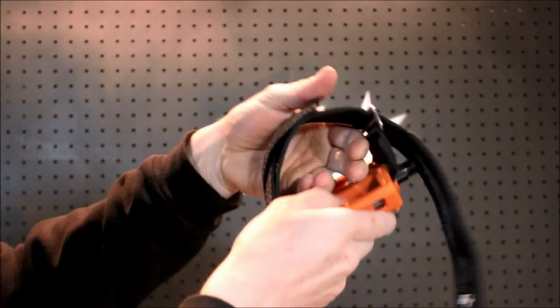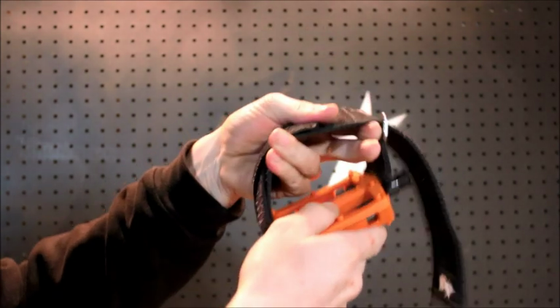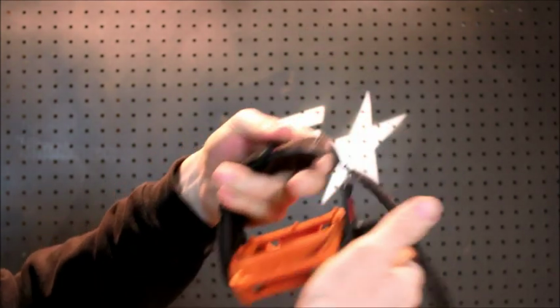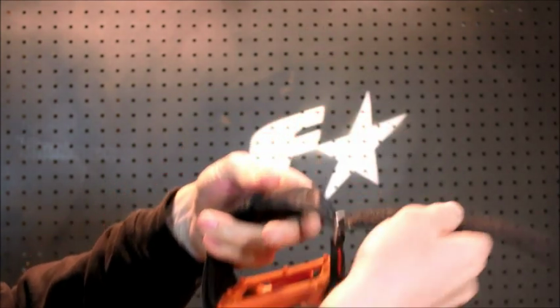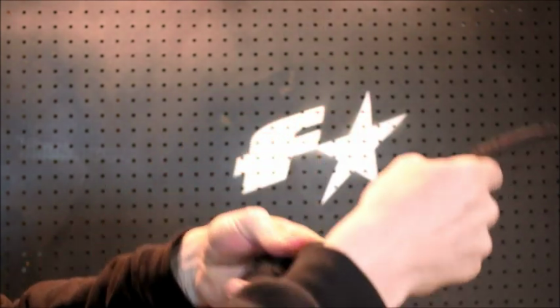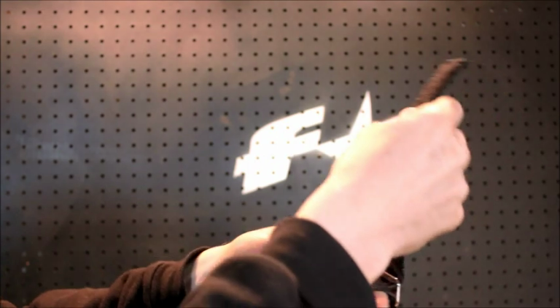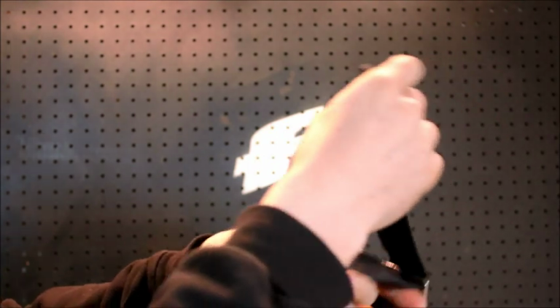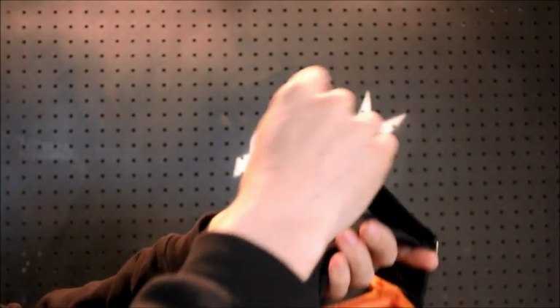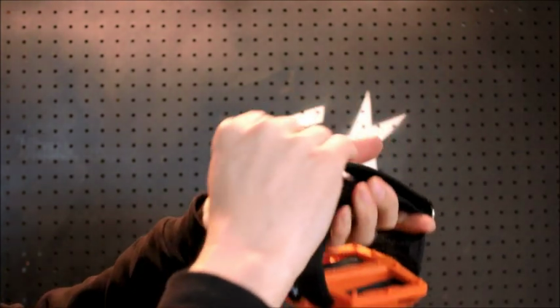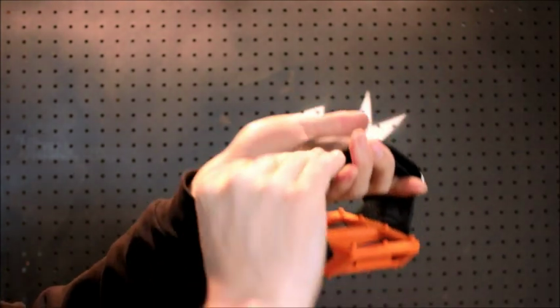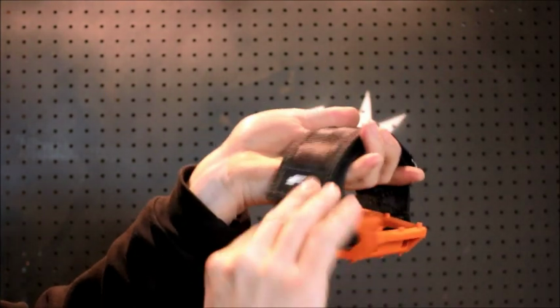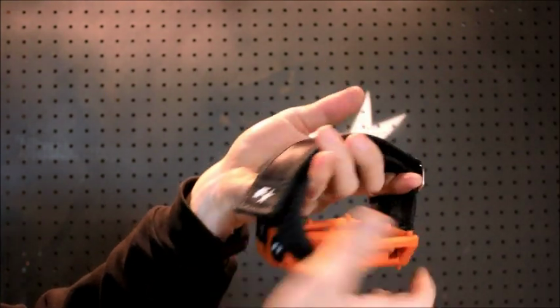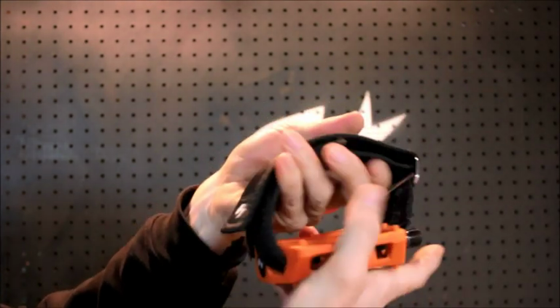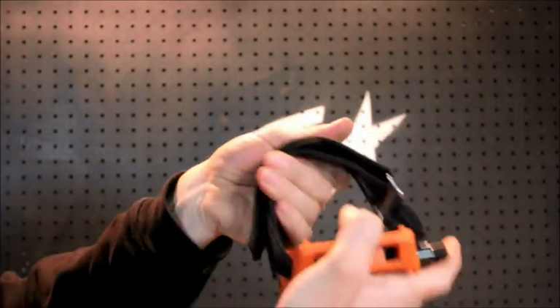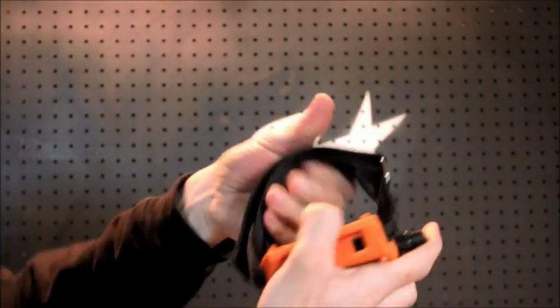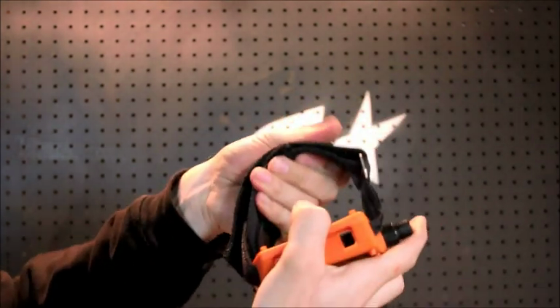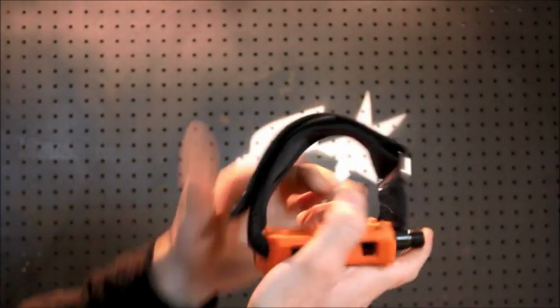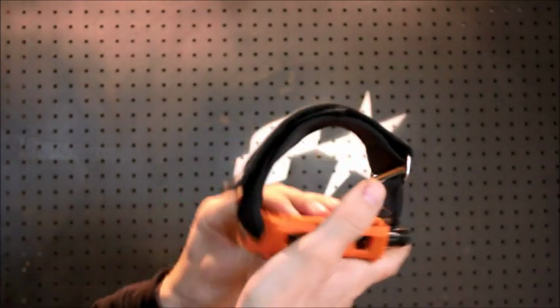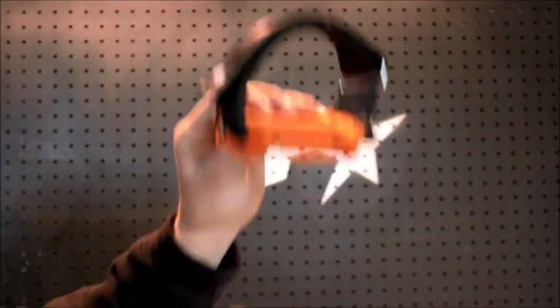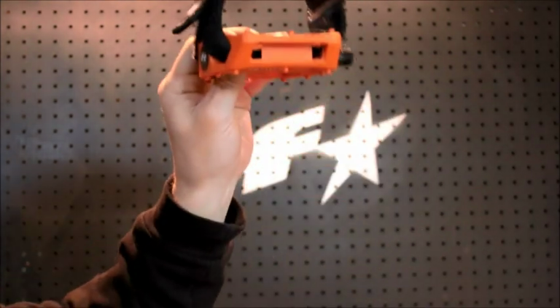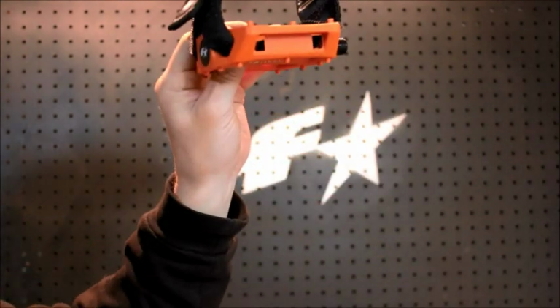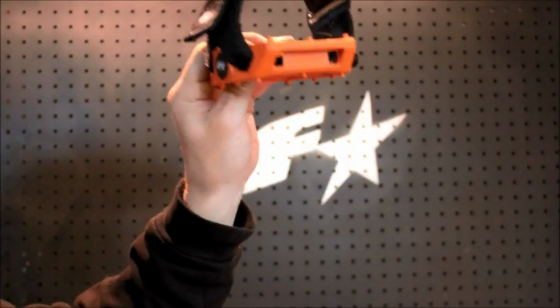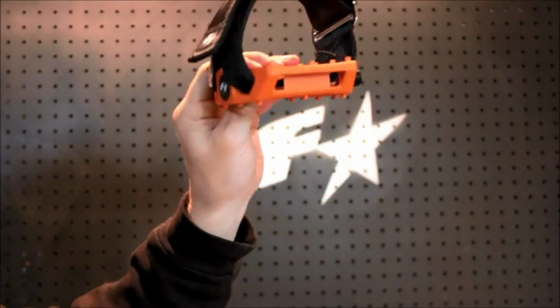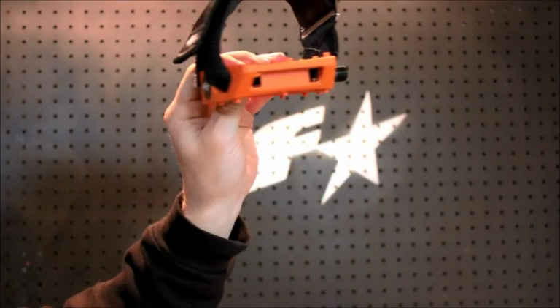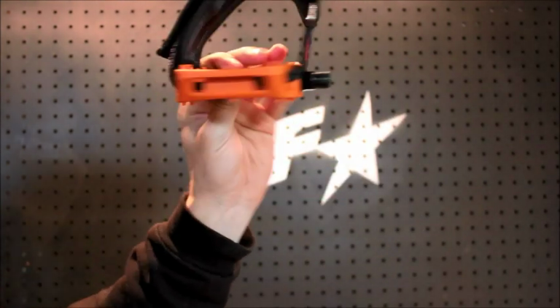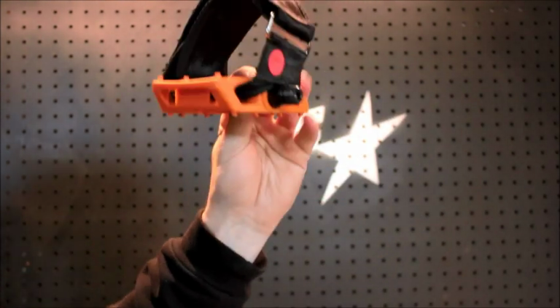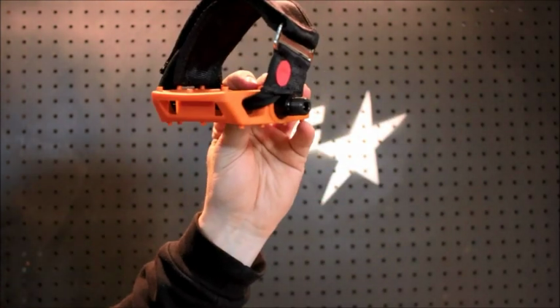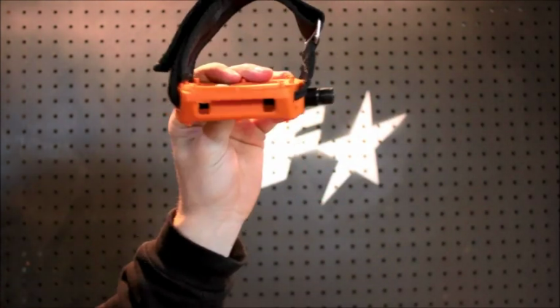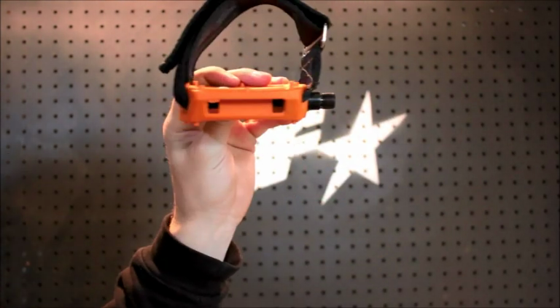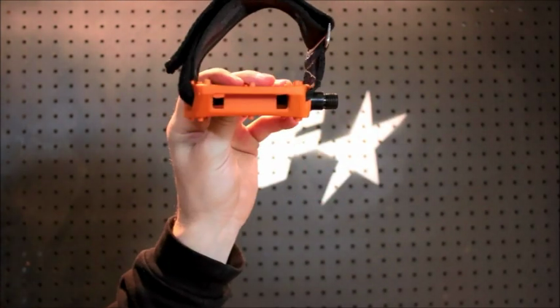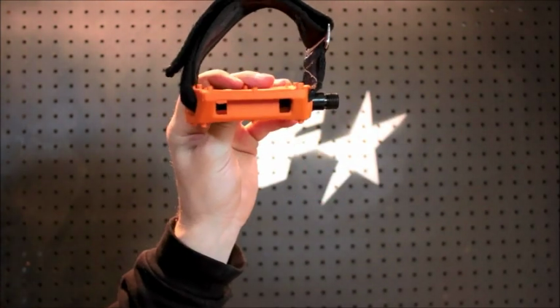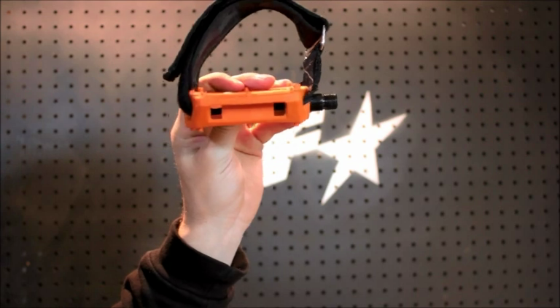Next thing you do is close the strap and that's it. You've just installed your Gates pedal strap.